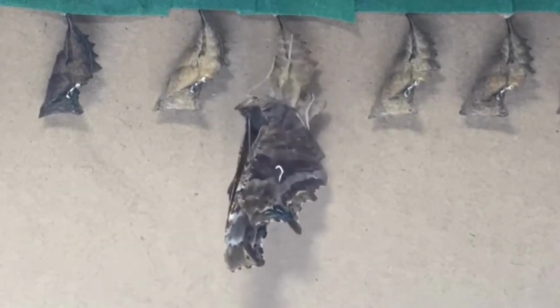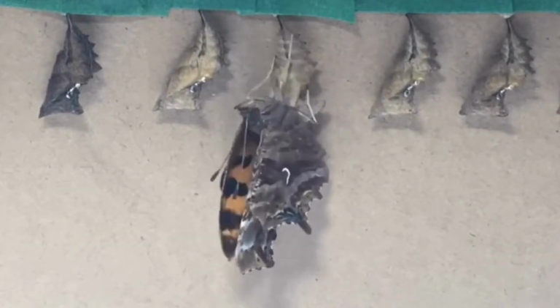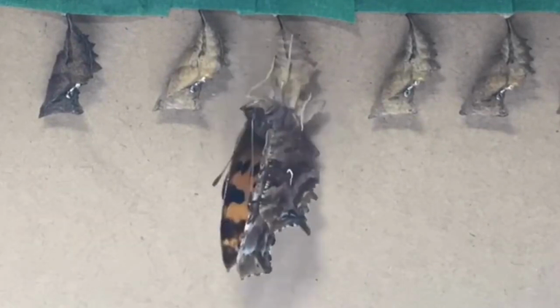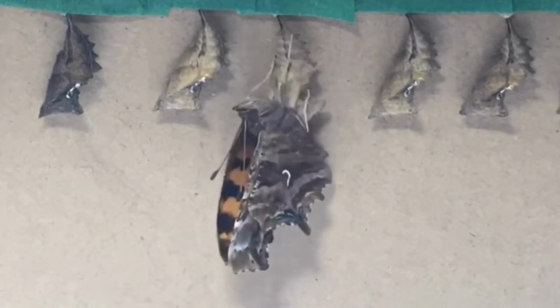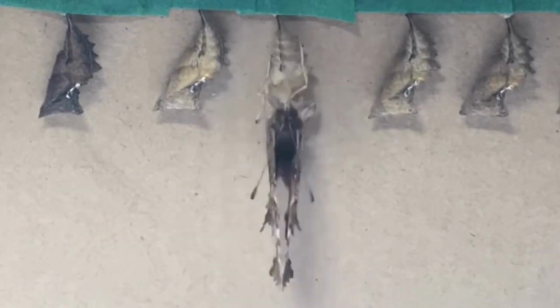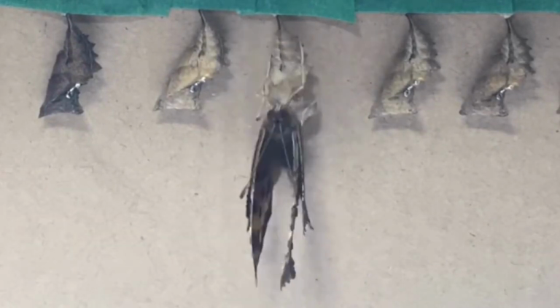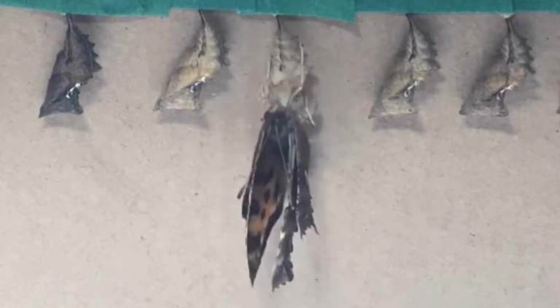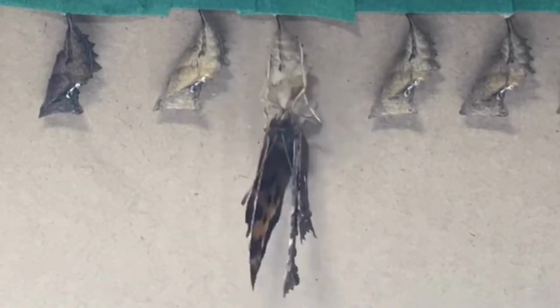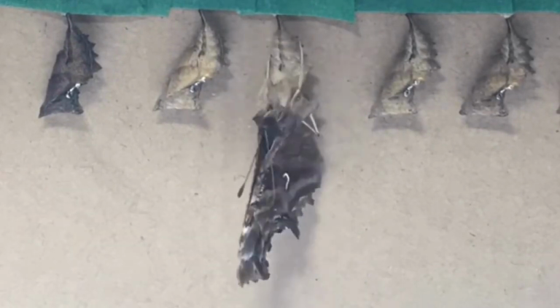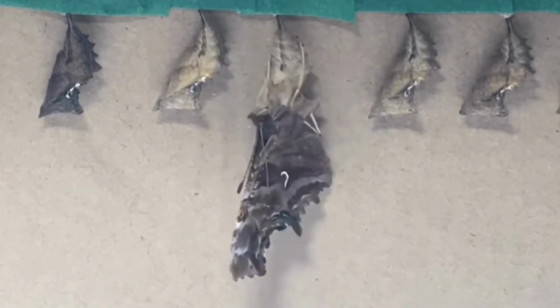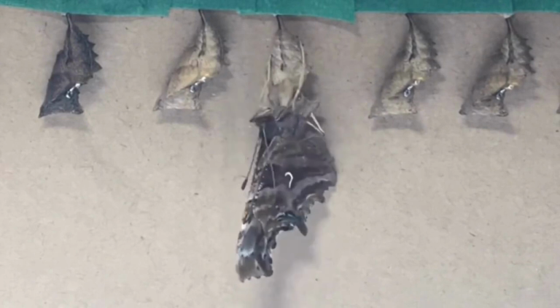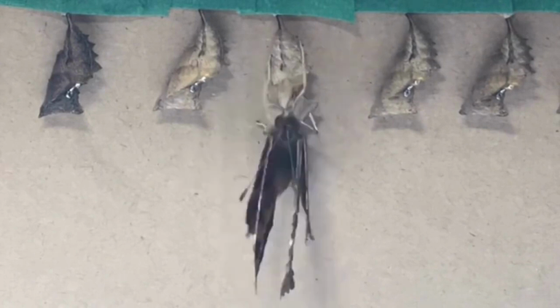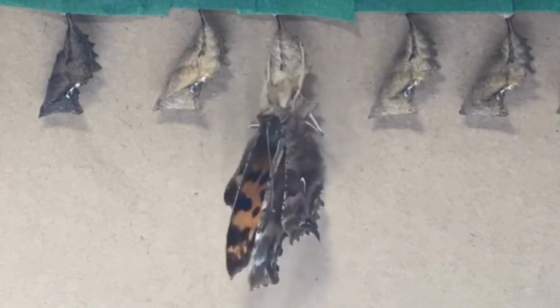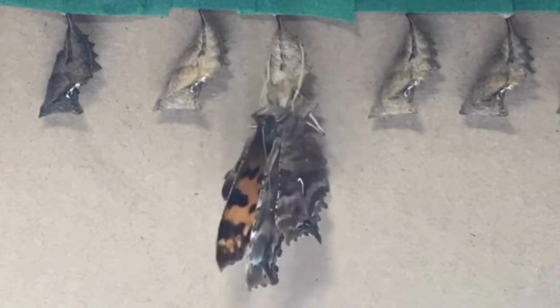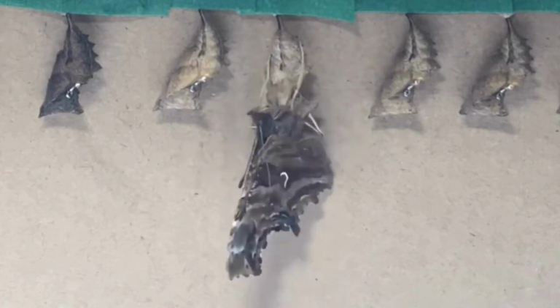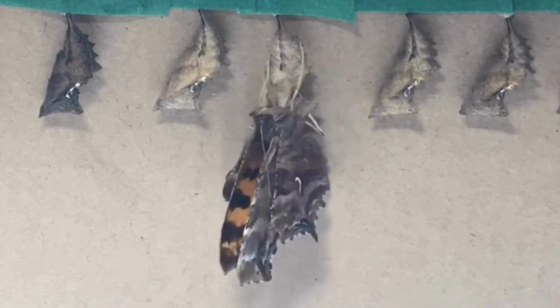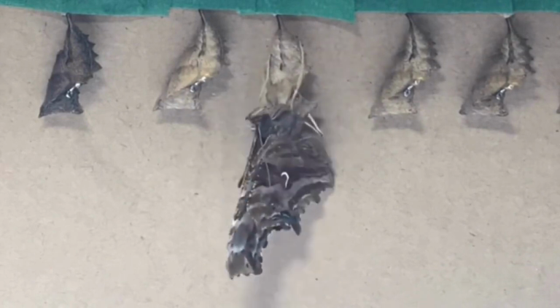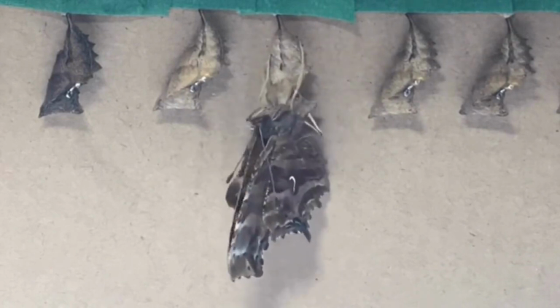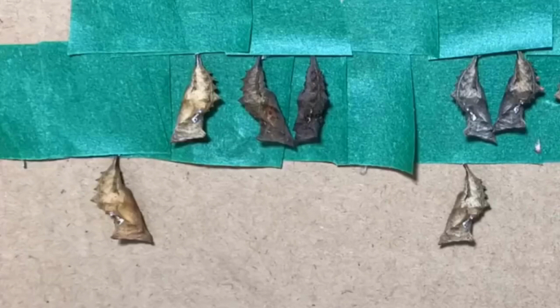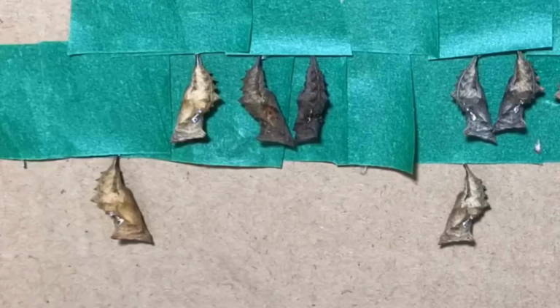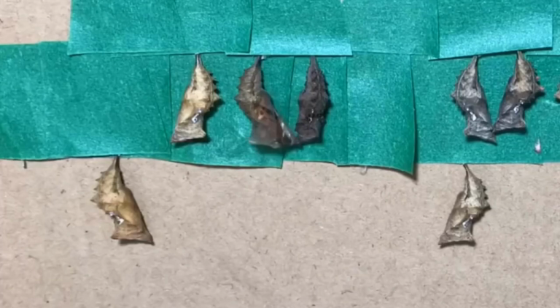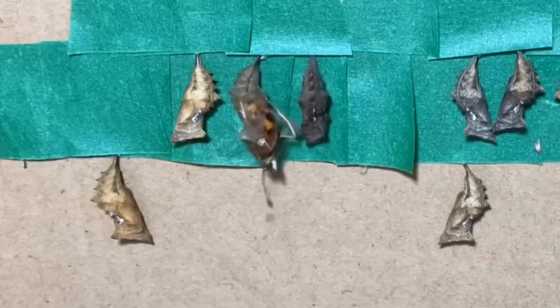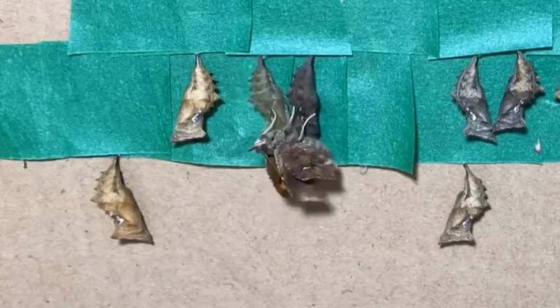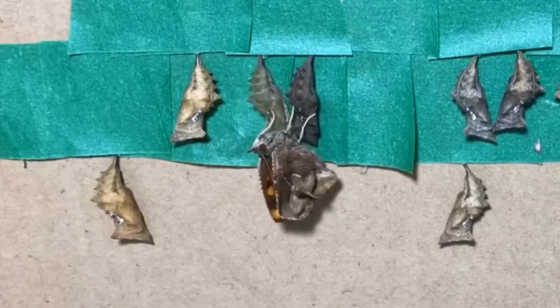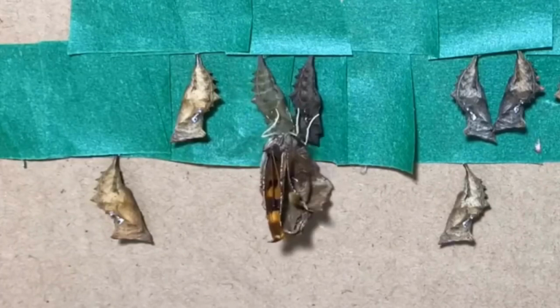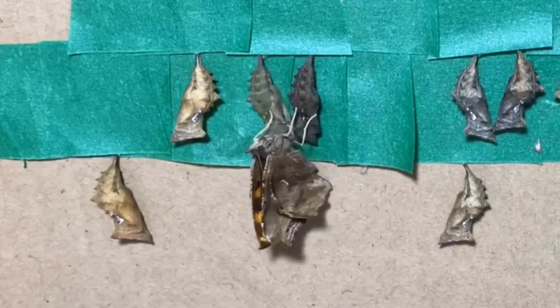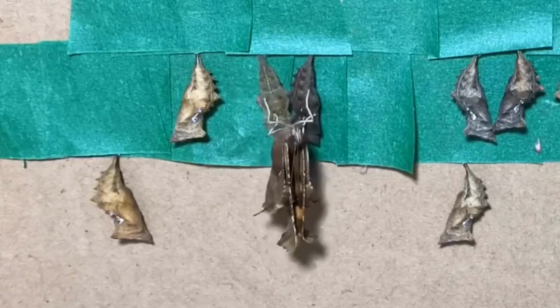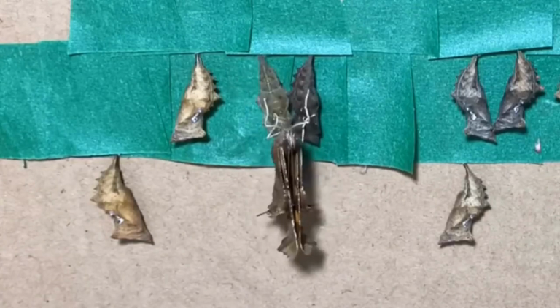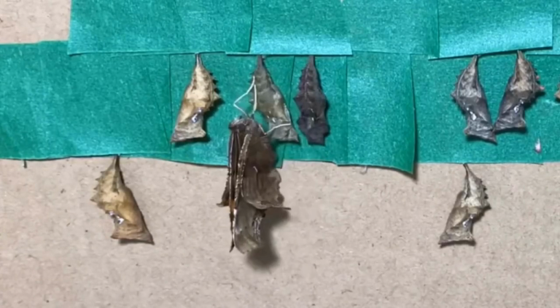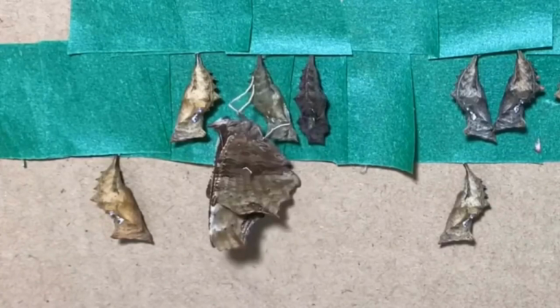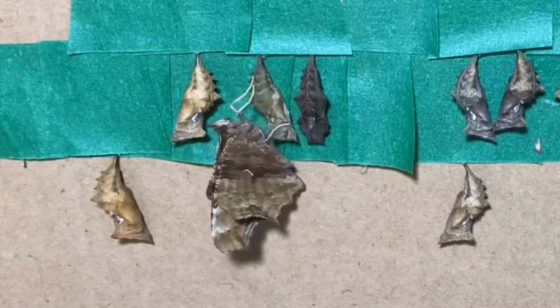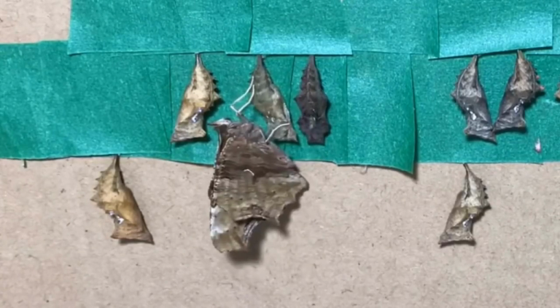The butterflies will now harden and stretch their wings. These are some other butterflies emerging from their chrysalises.